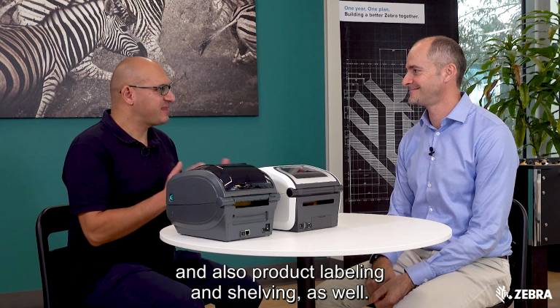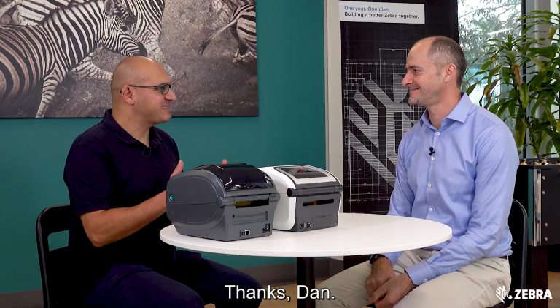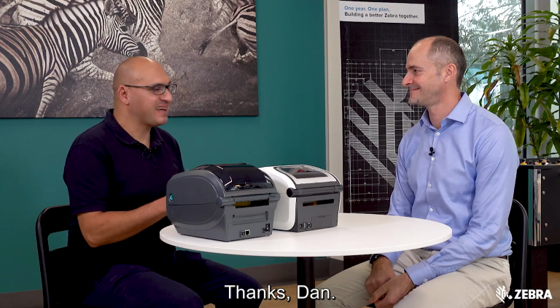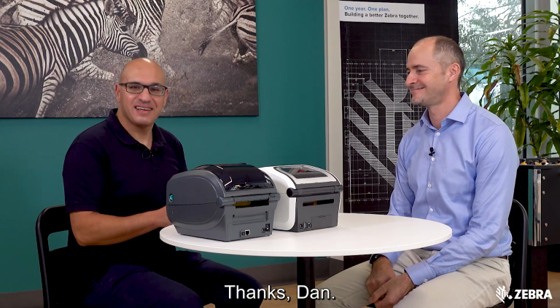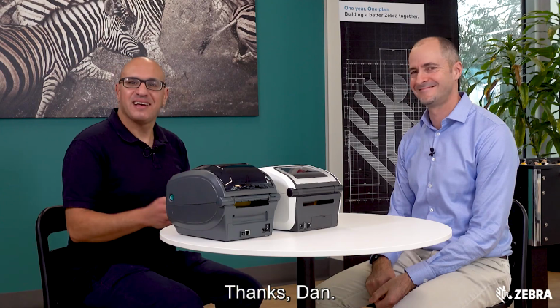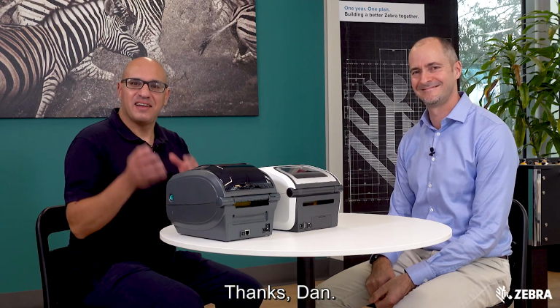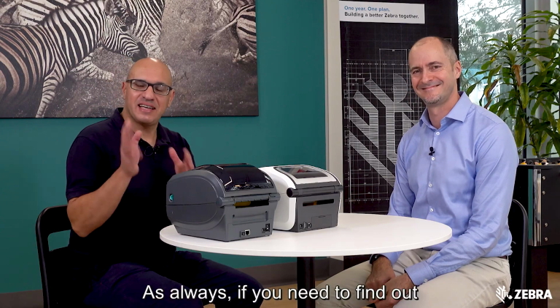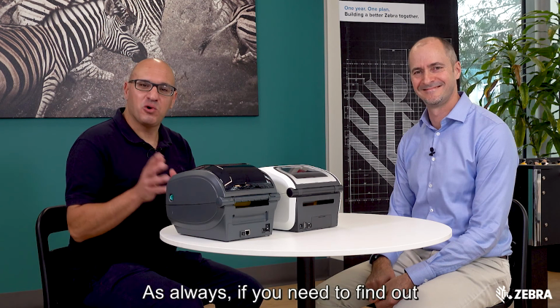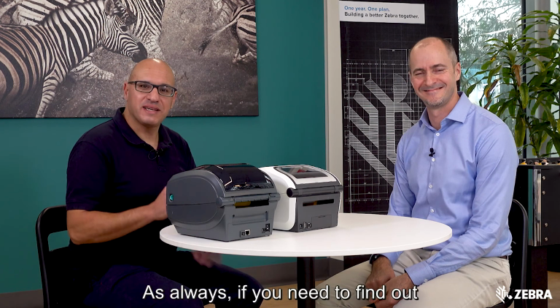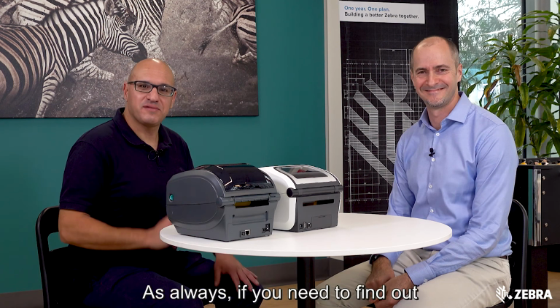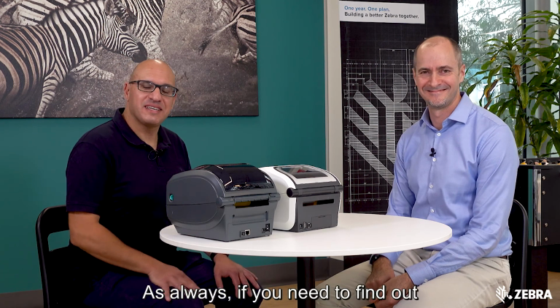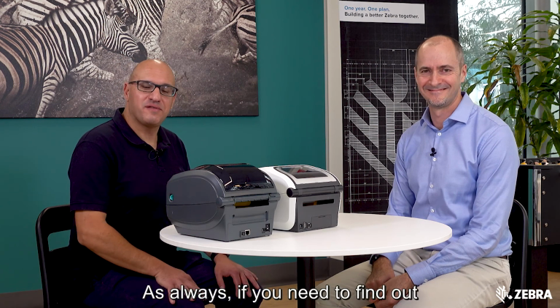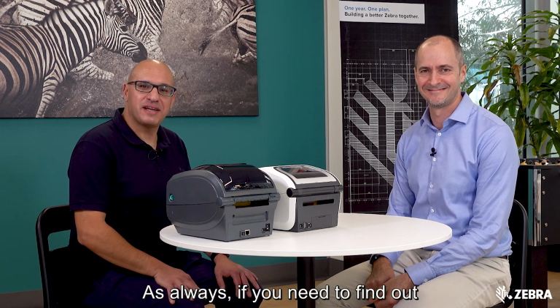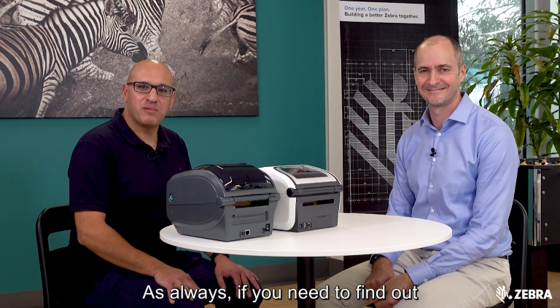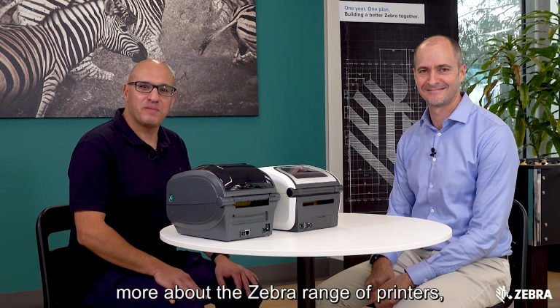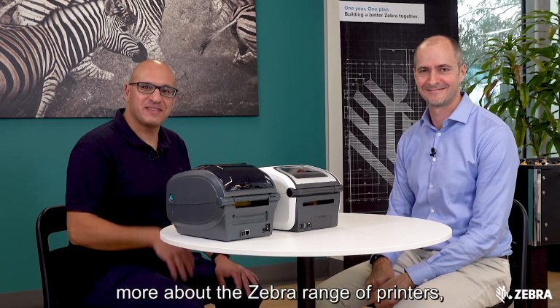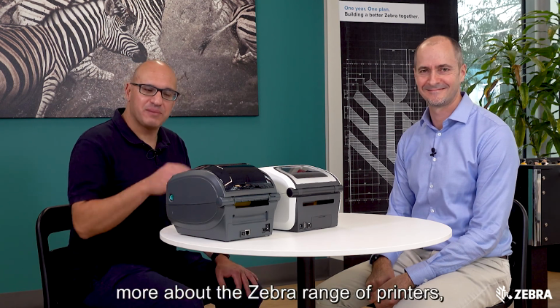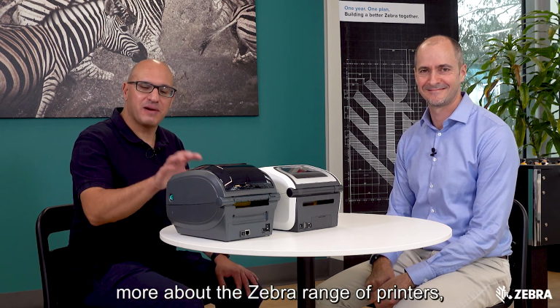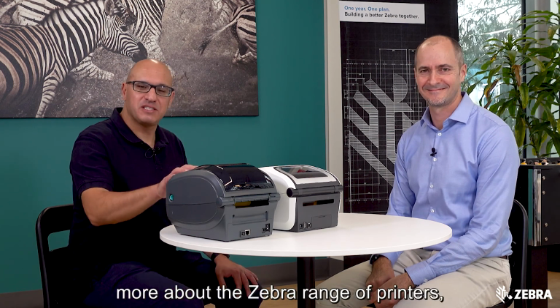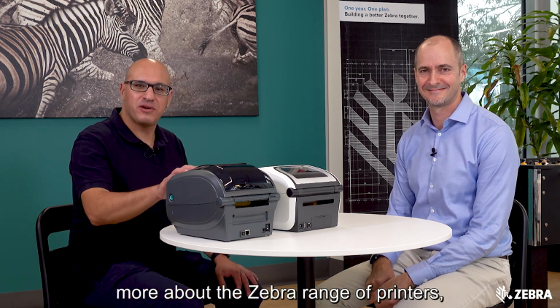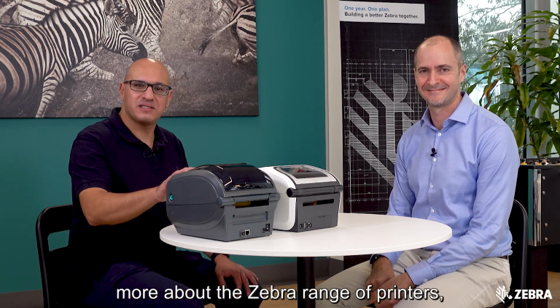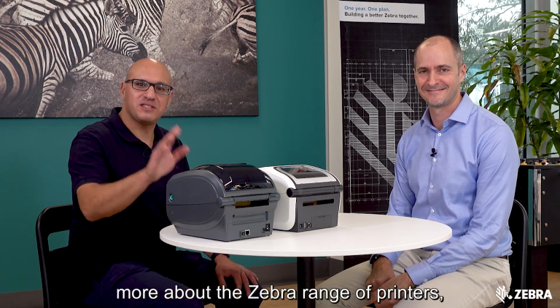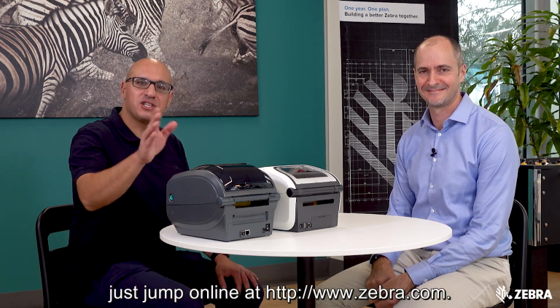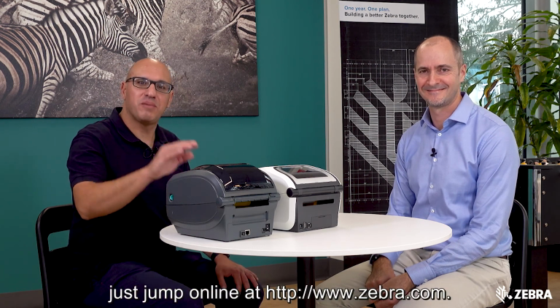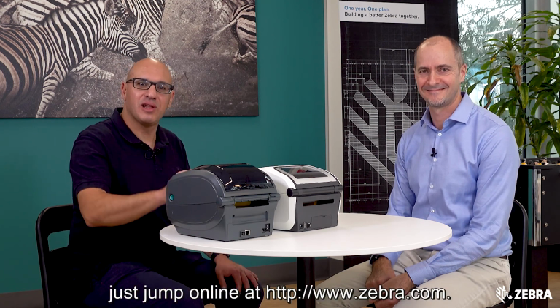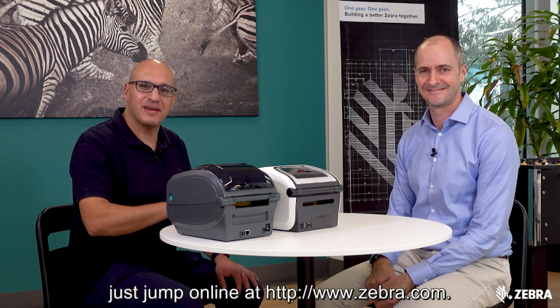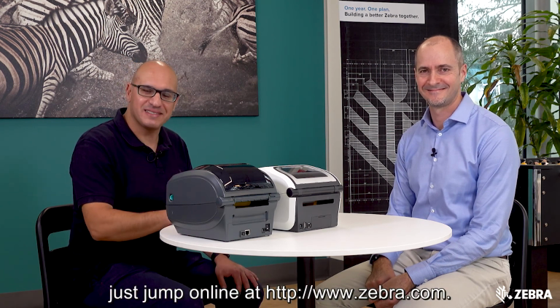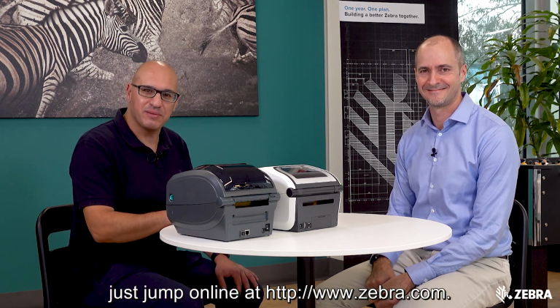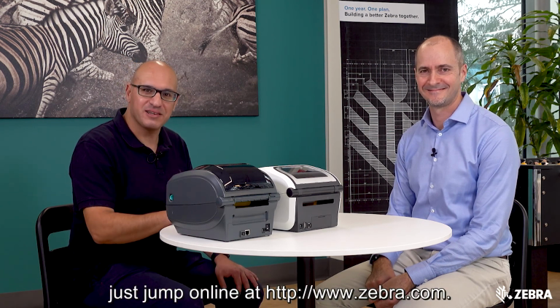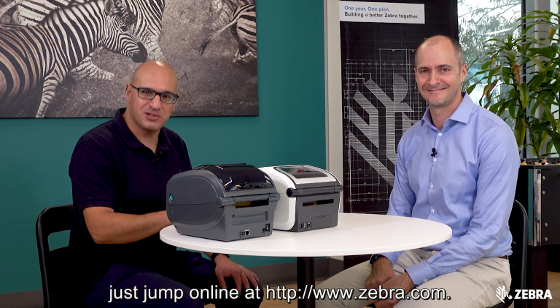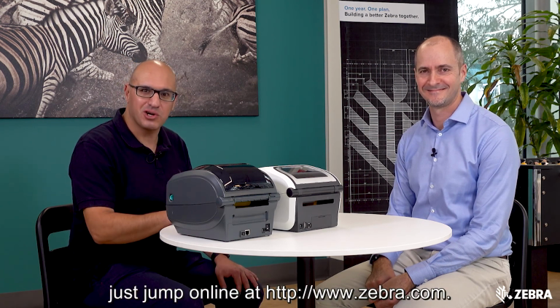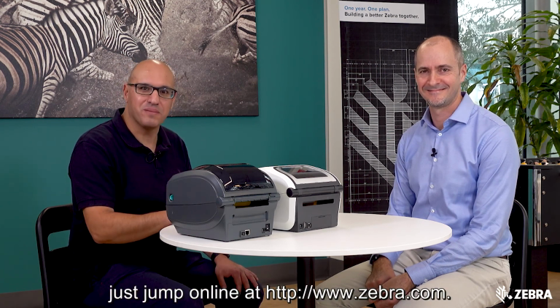Thanks Dan. As always, if you need to find out more about the Zebra range of printers, just jump online at zebra.com.